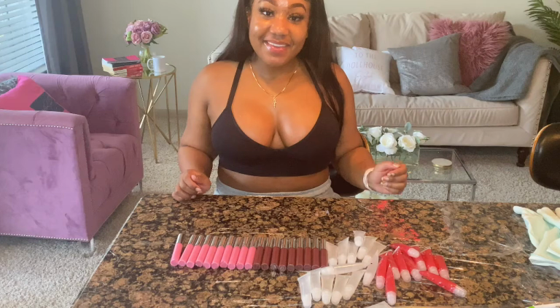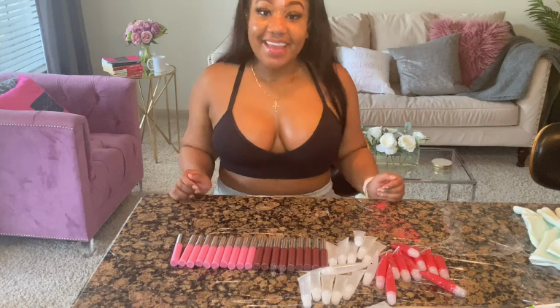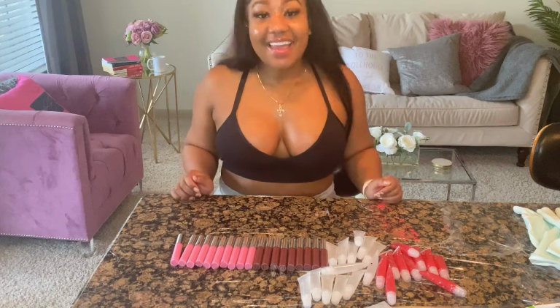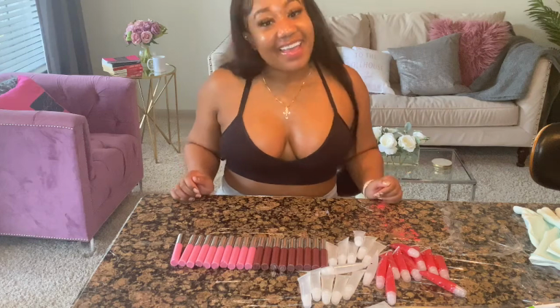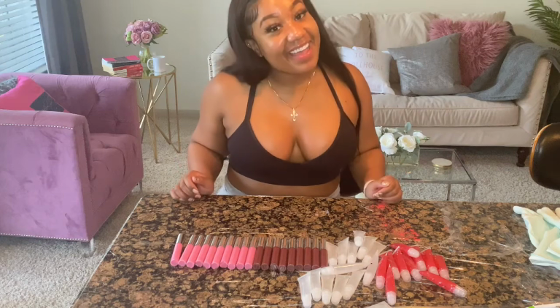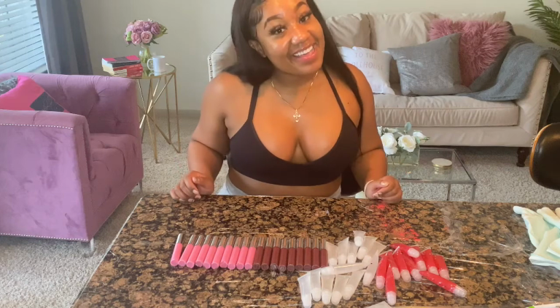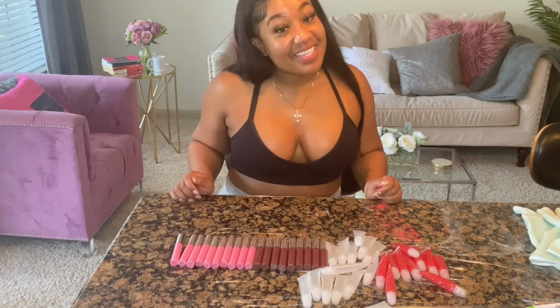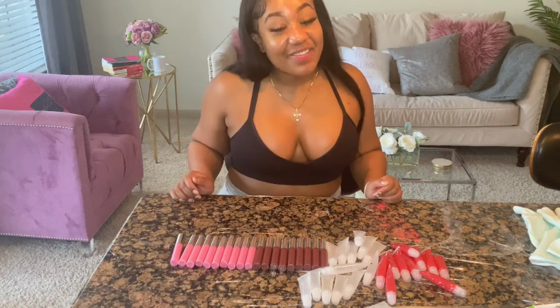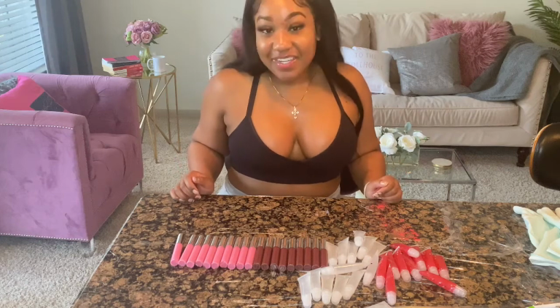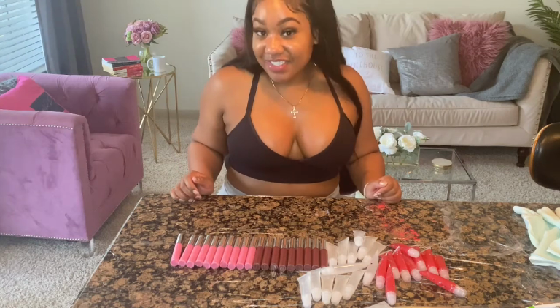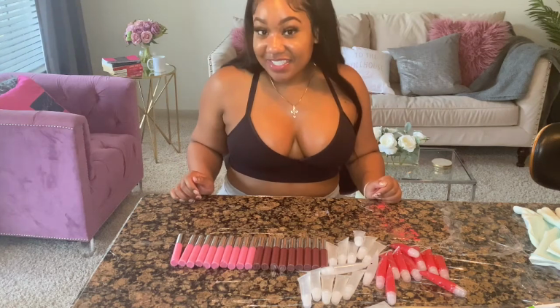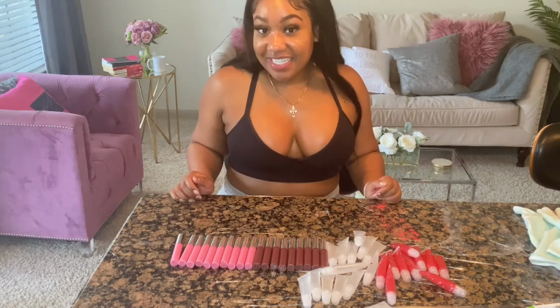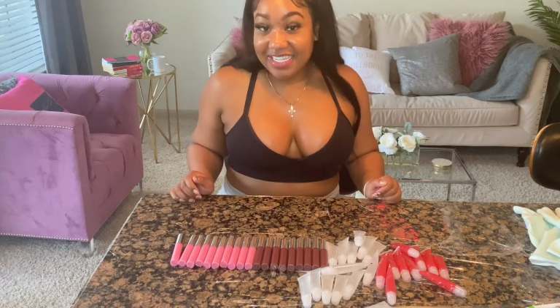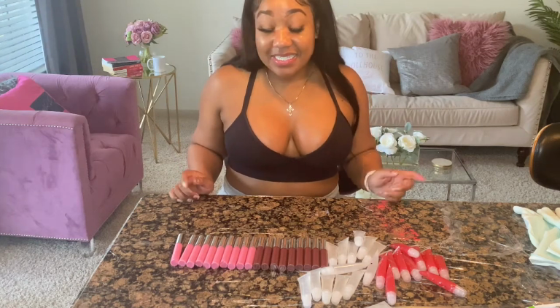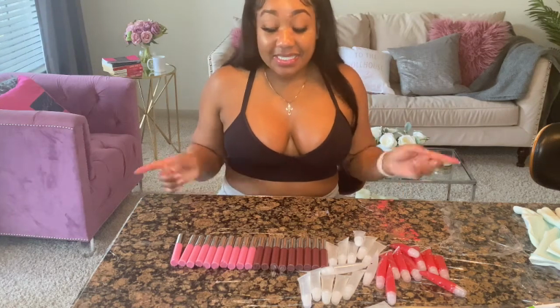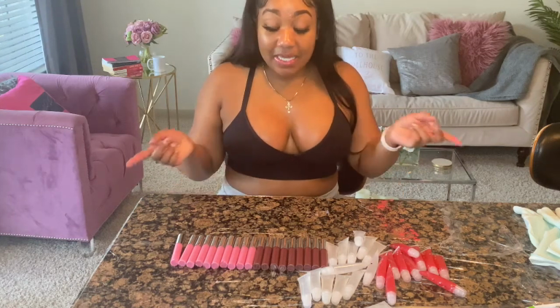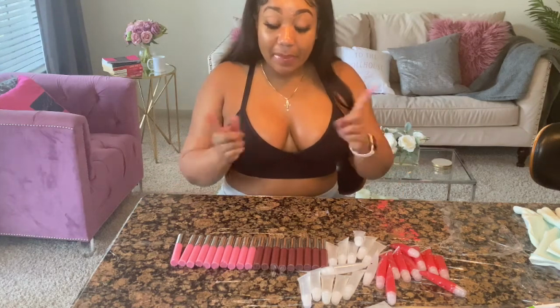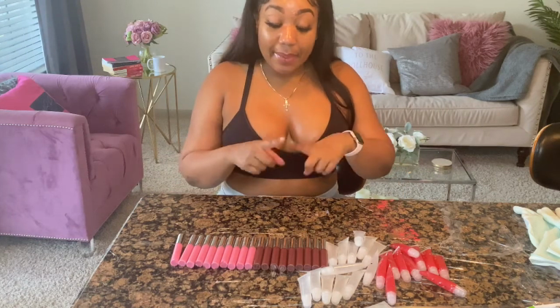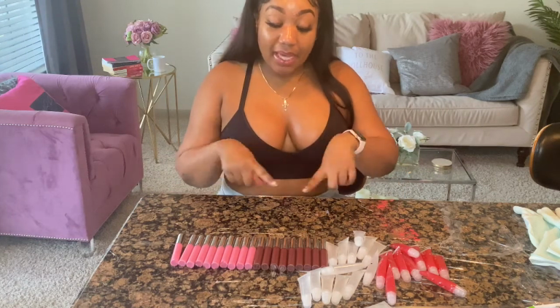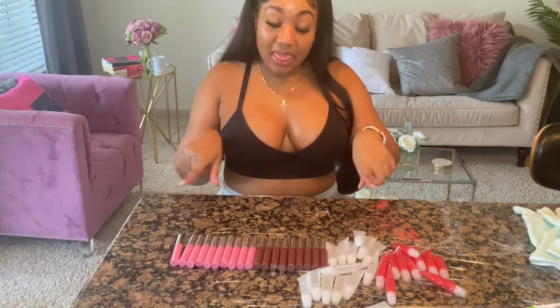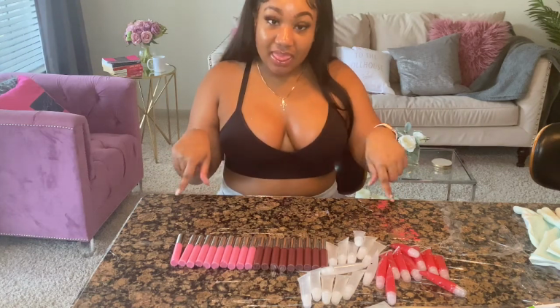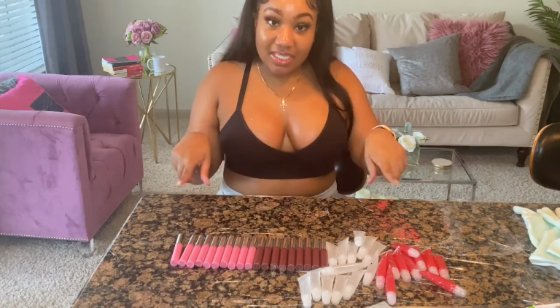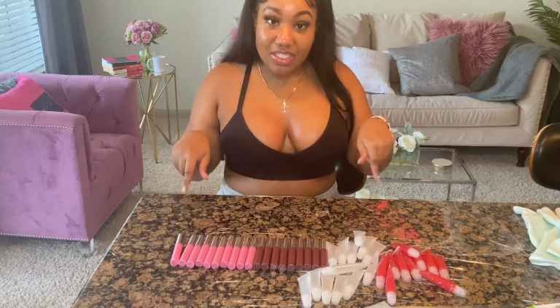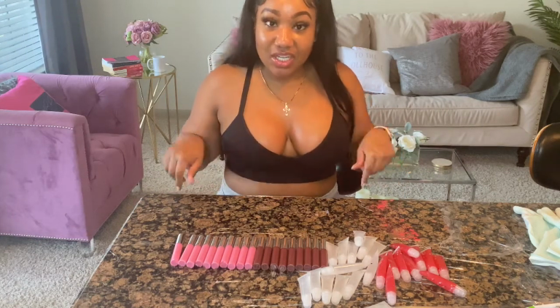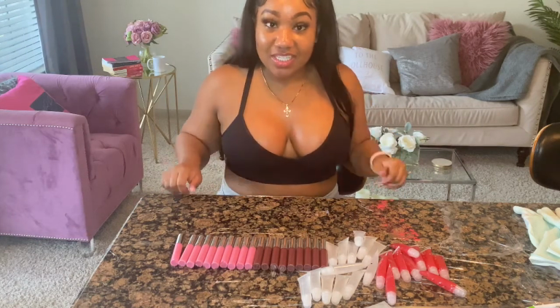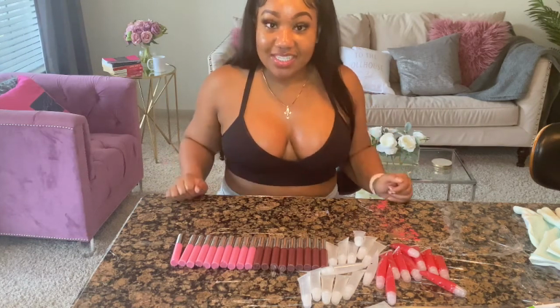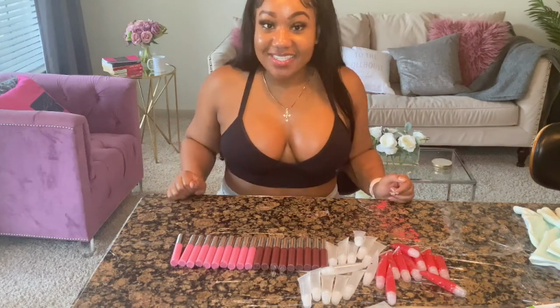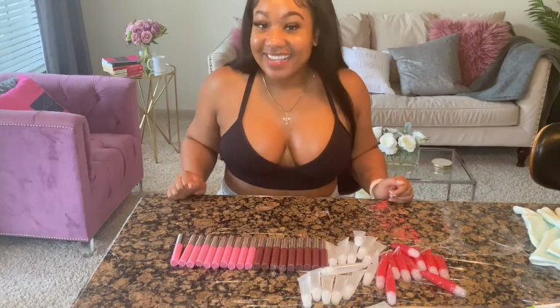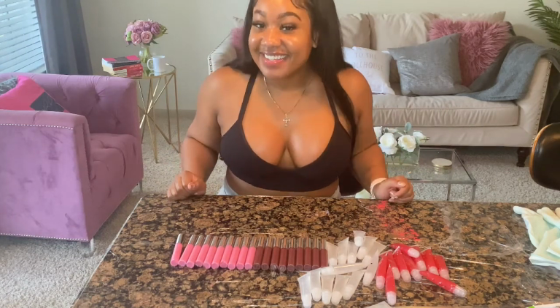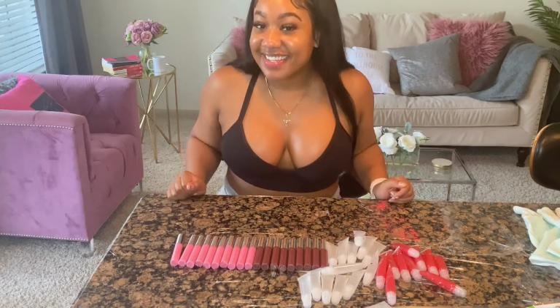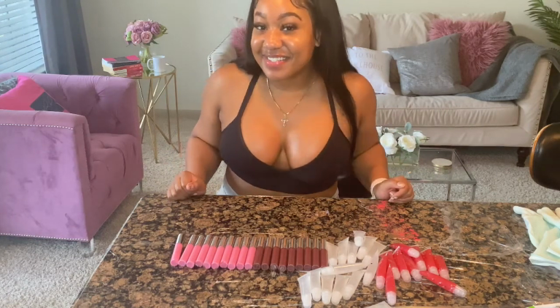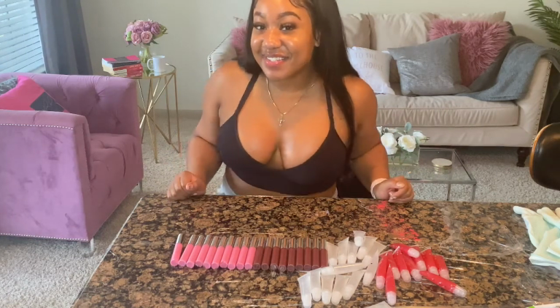Hey guys, if you're interested in seeing me make these glosses, stay tuned!